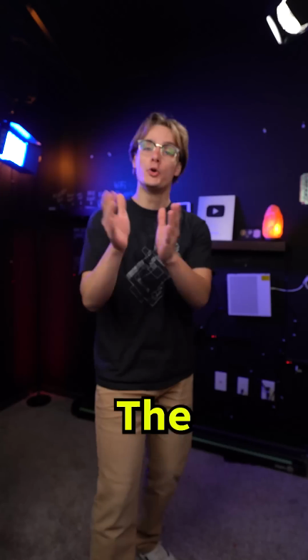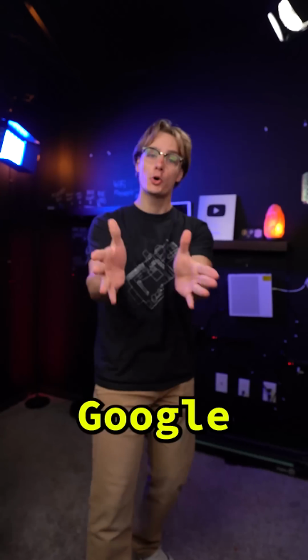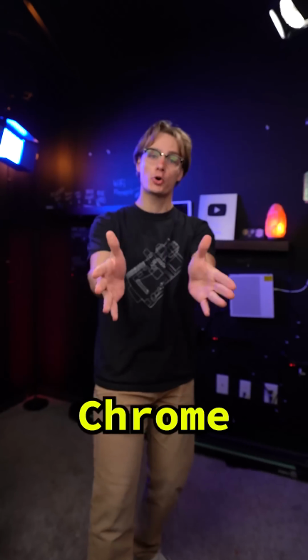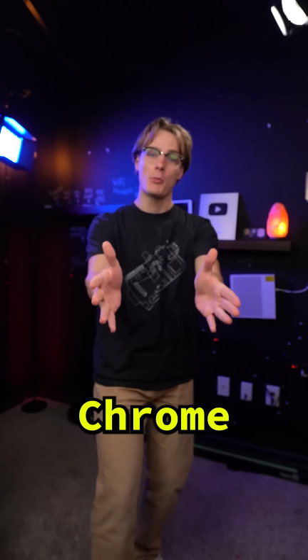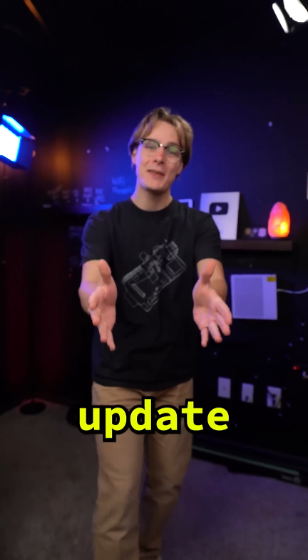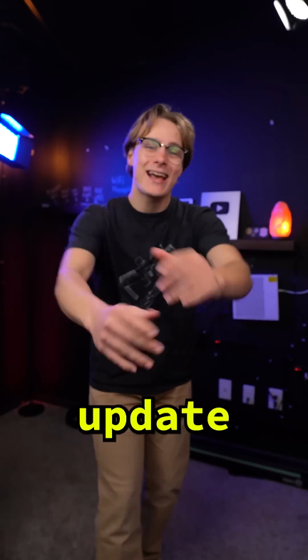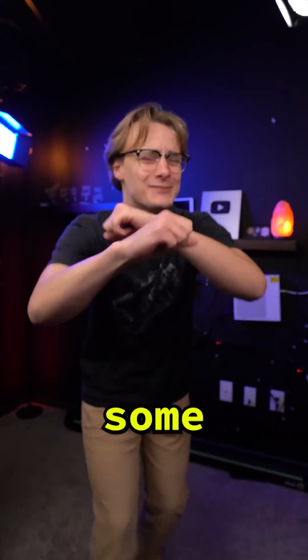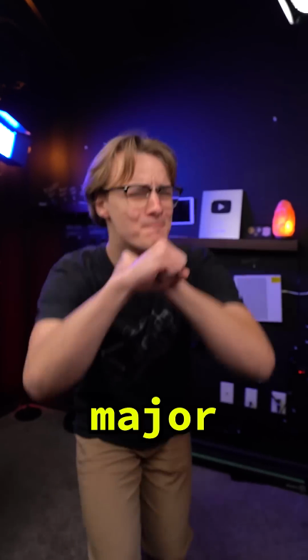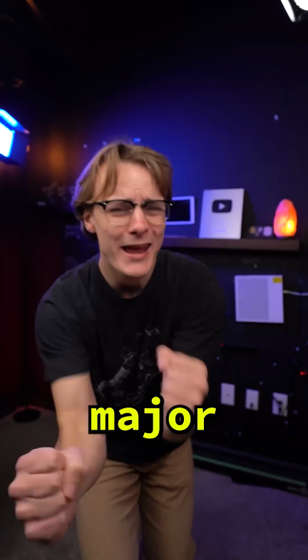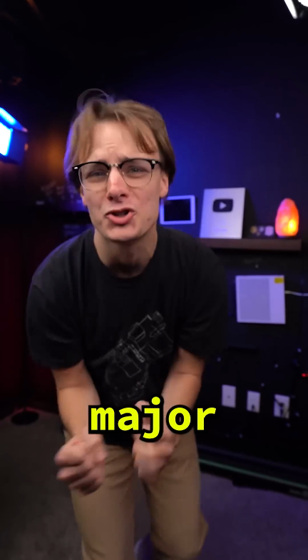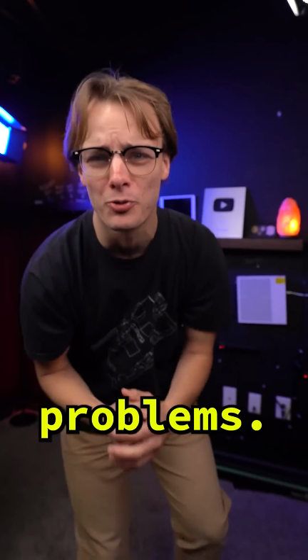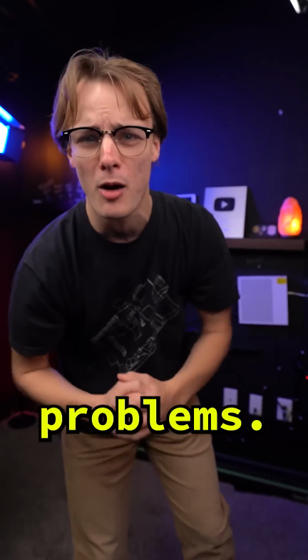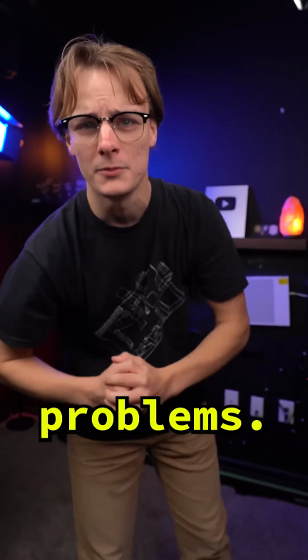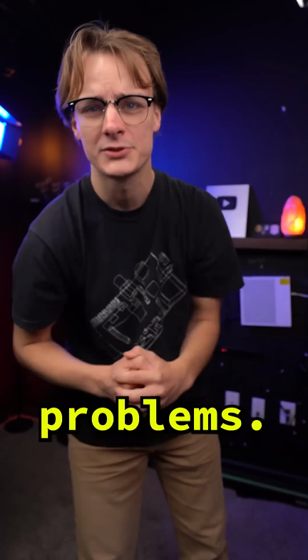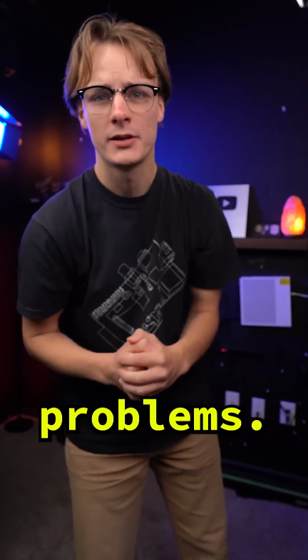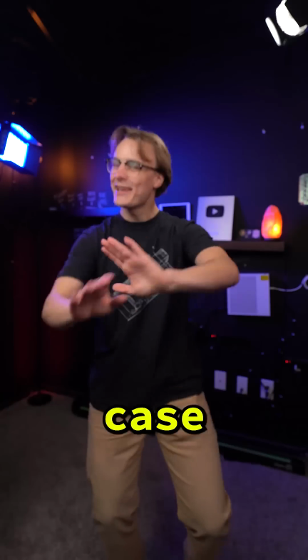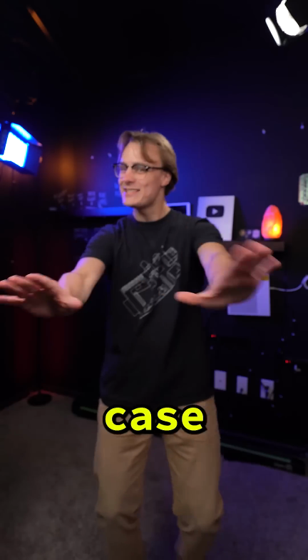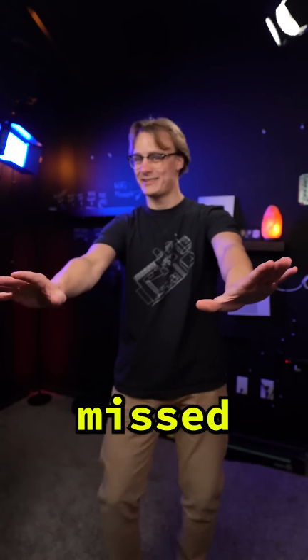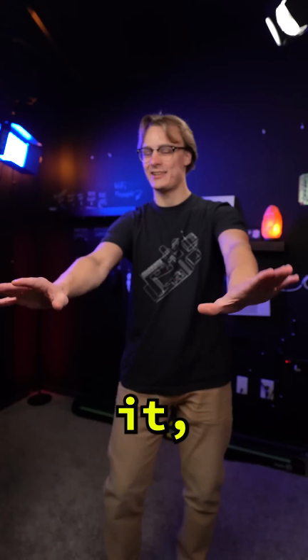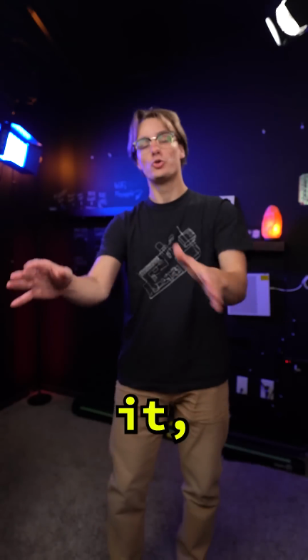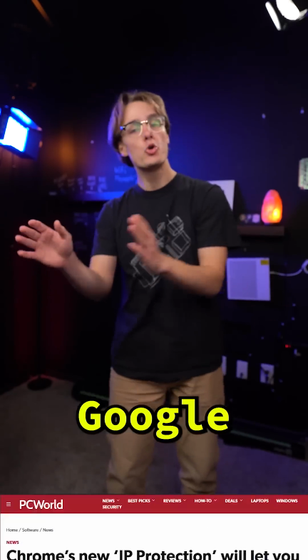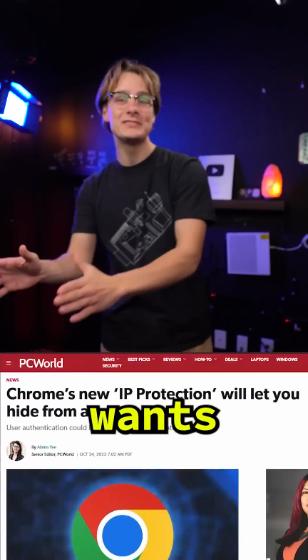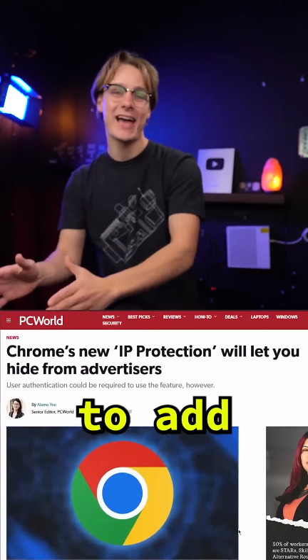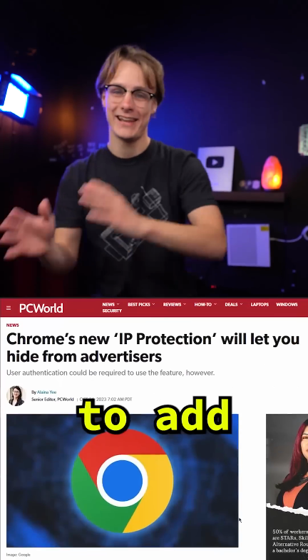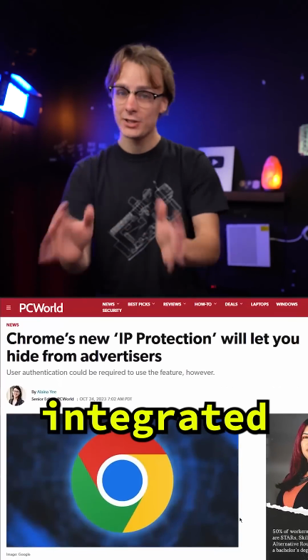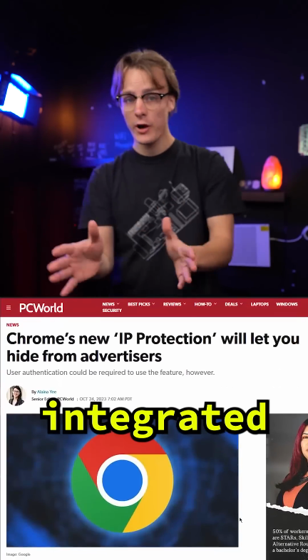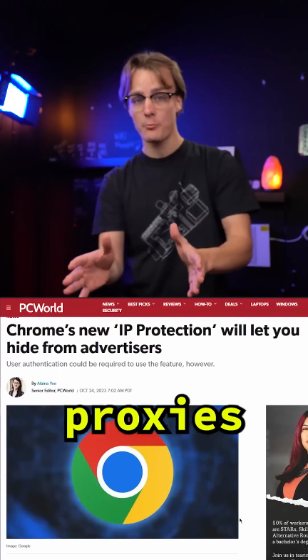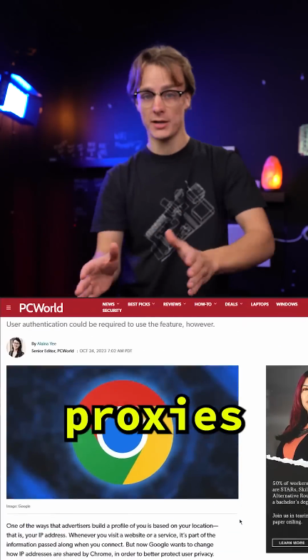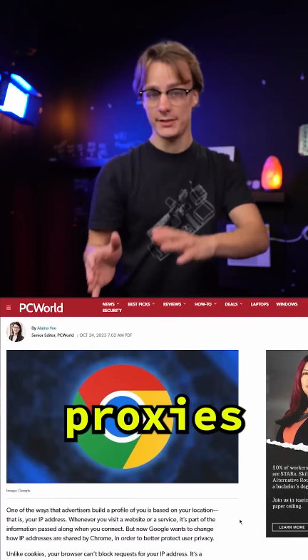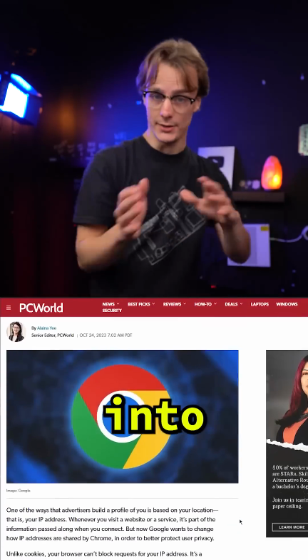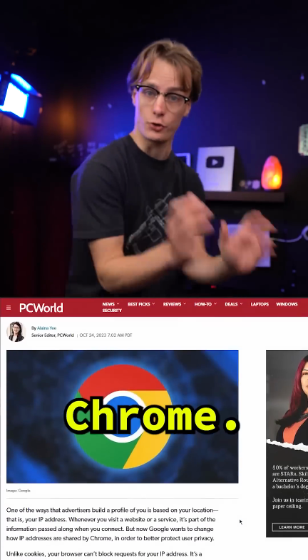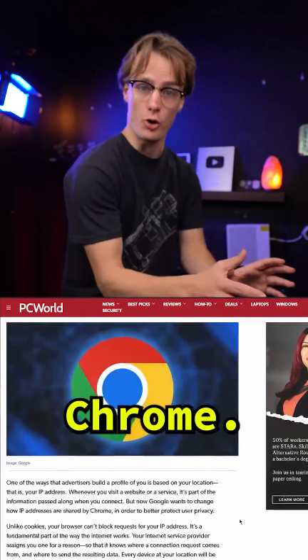The new Google Chrome update has some major problems. In case you missed it, Google wants to add integrated proxies into Chrome.